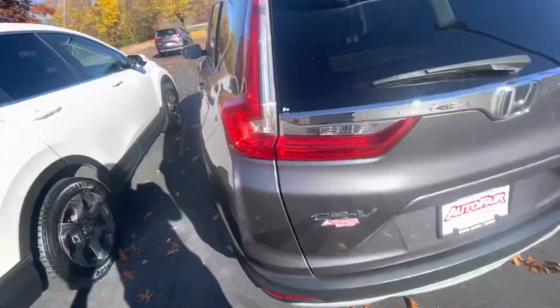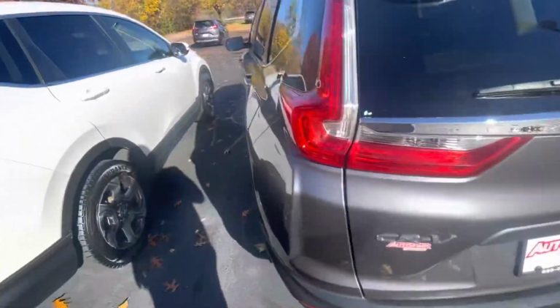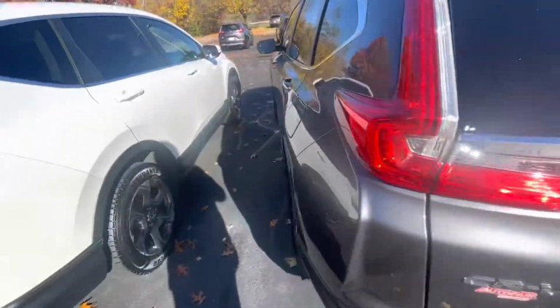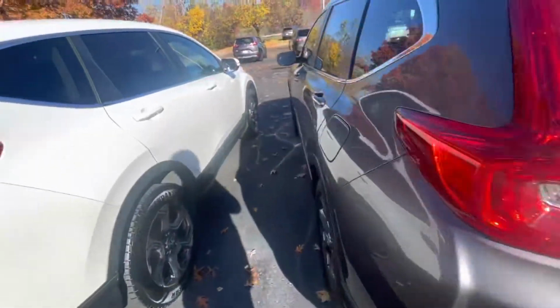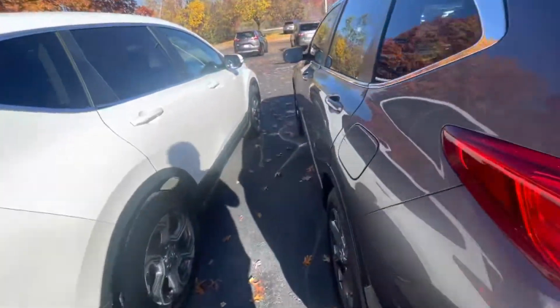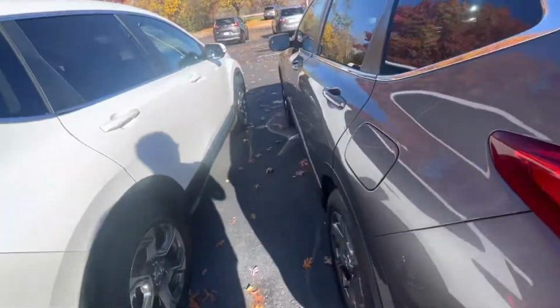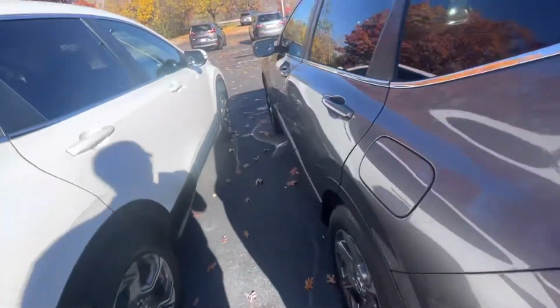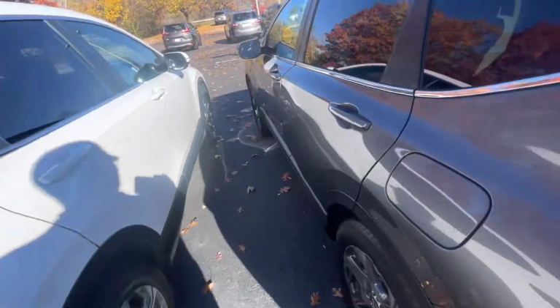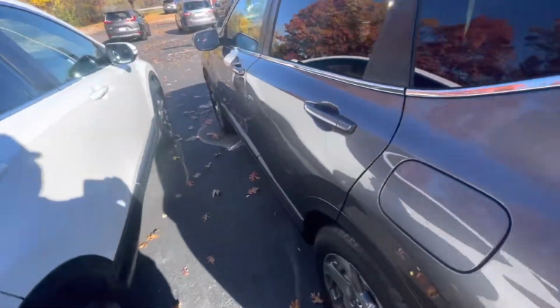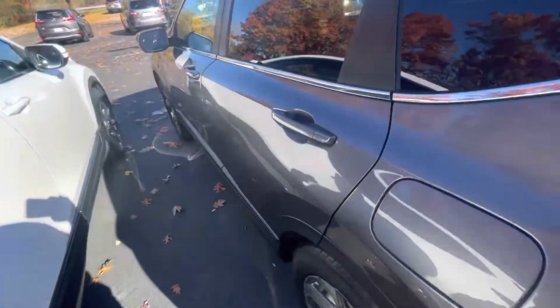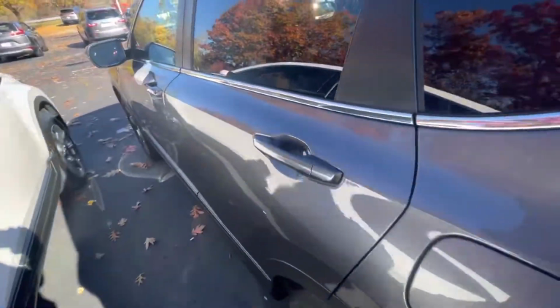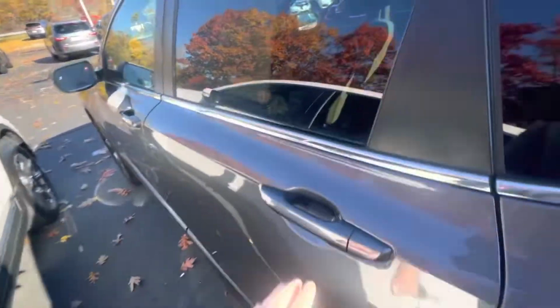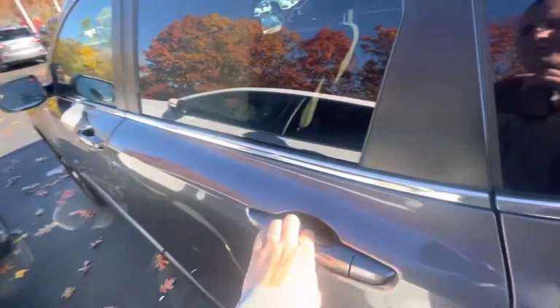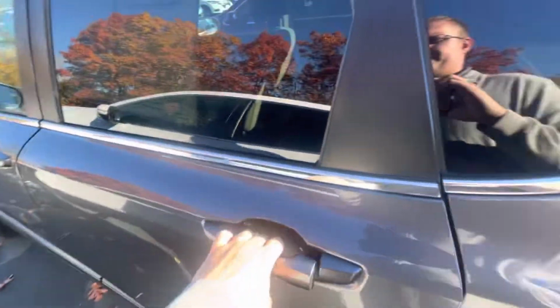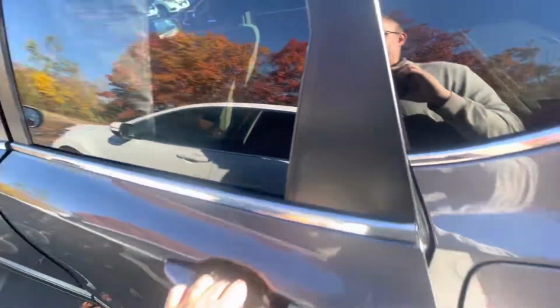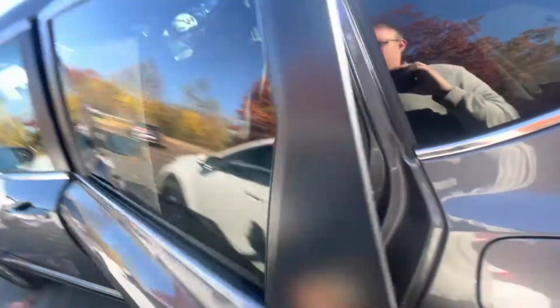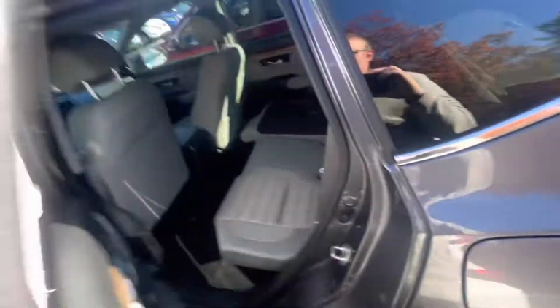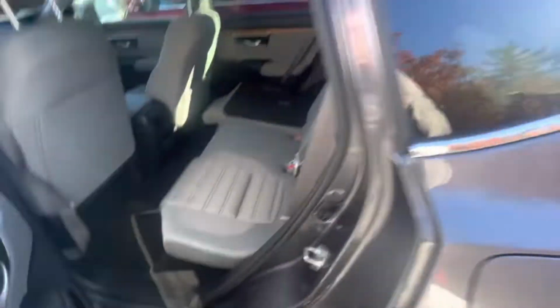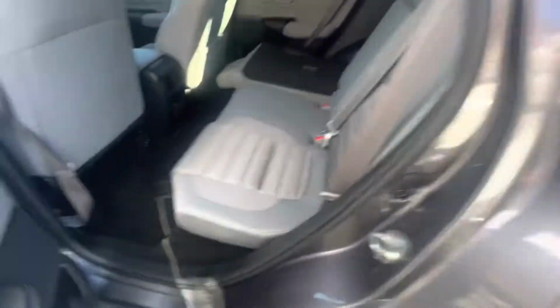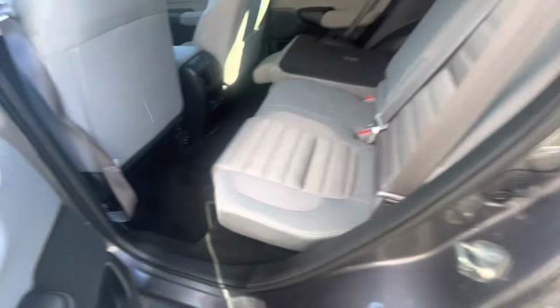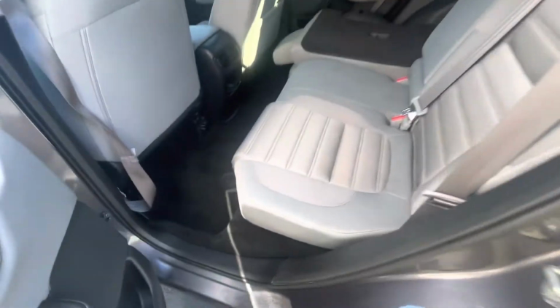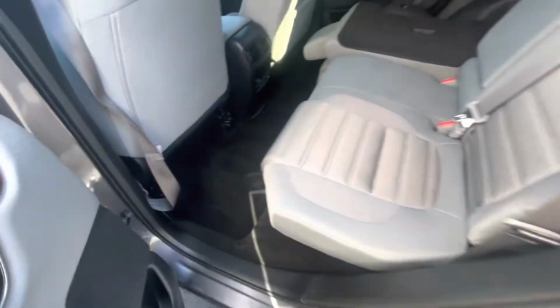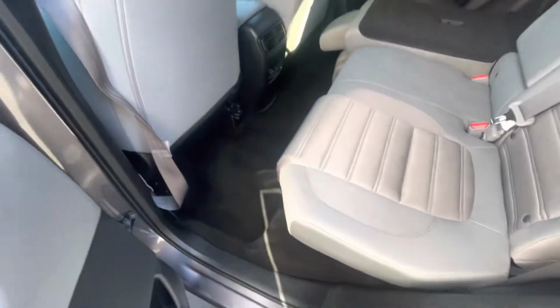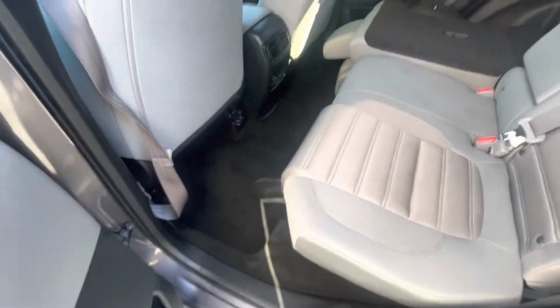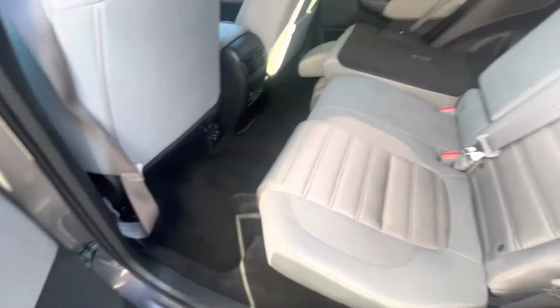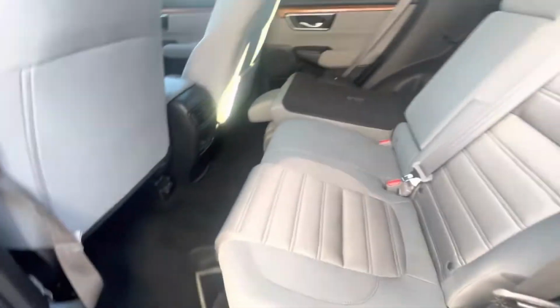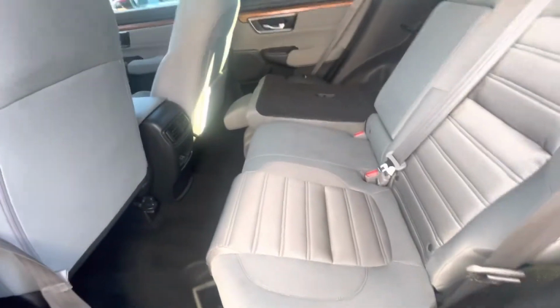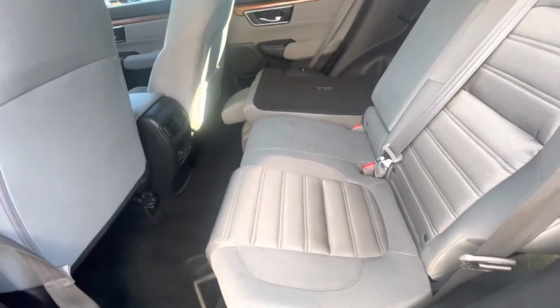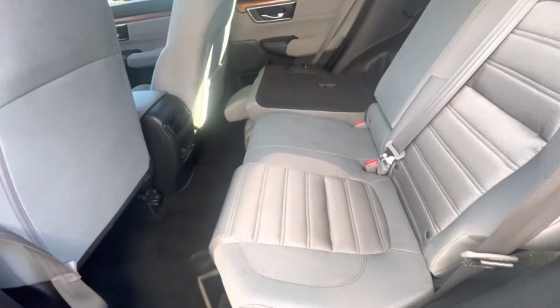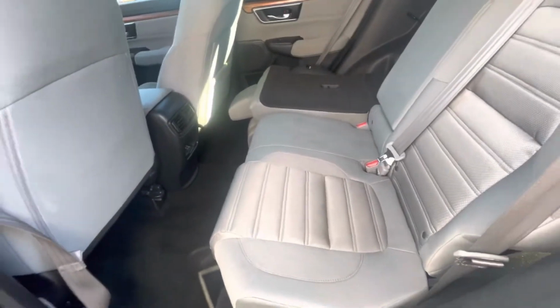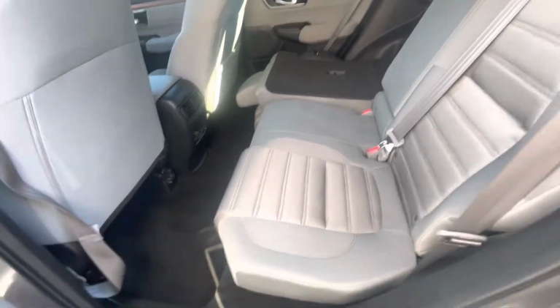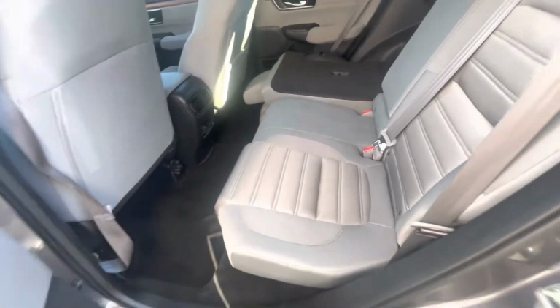Our most popular model. Bringing you to the back here — plenty of legroom as well as headroom for your guests.